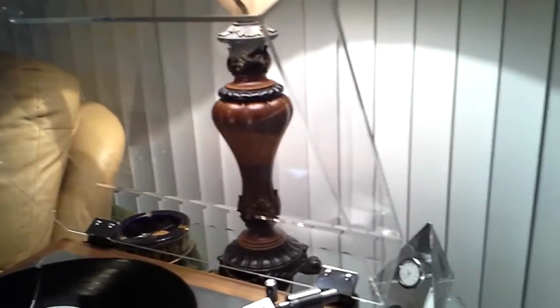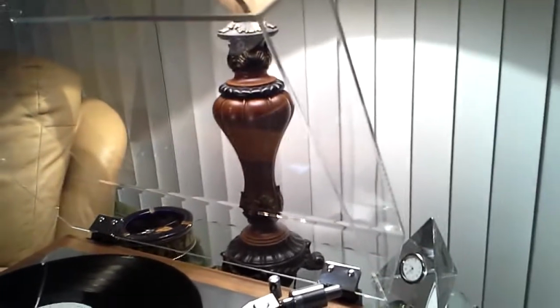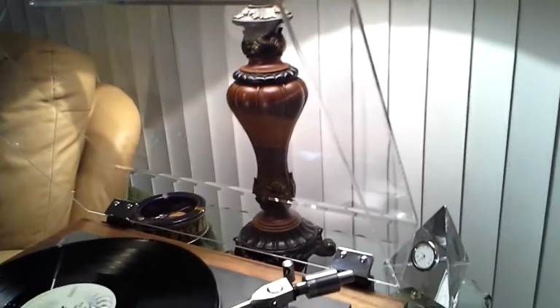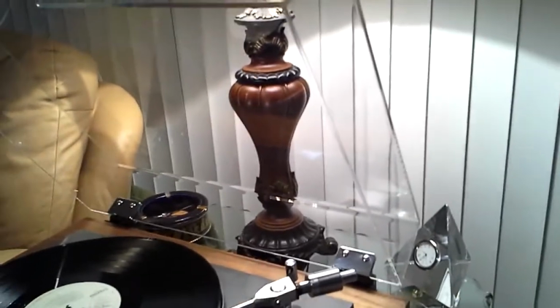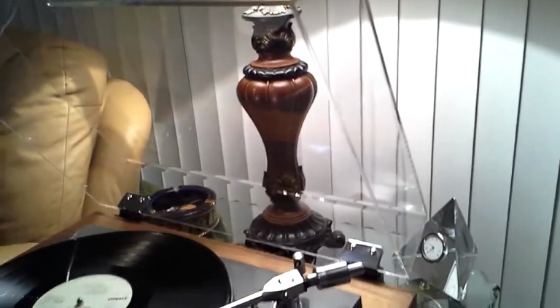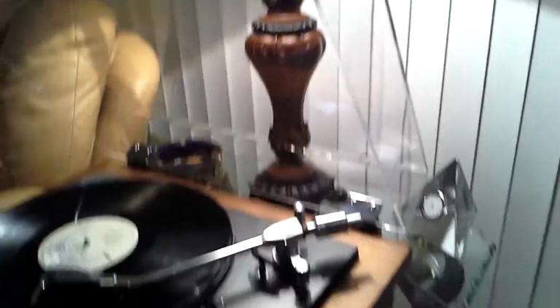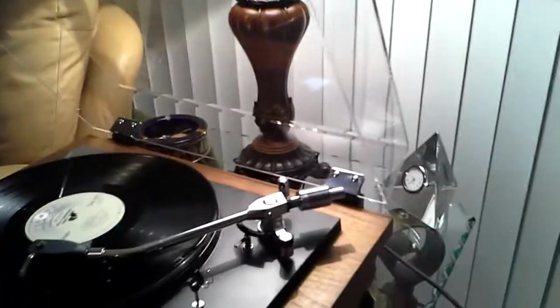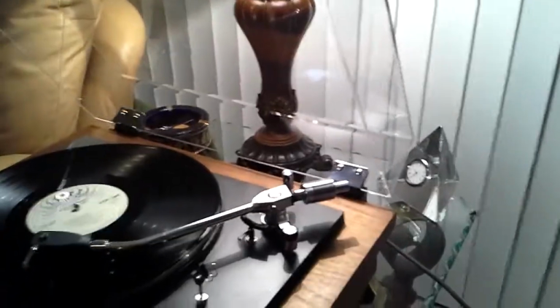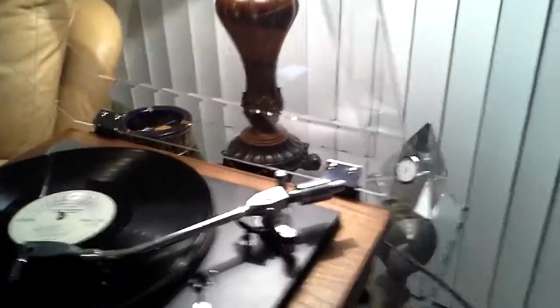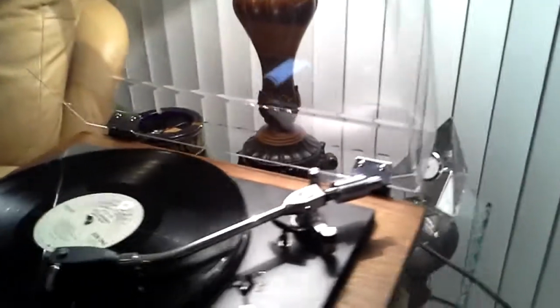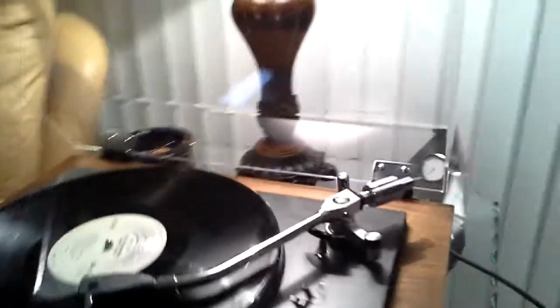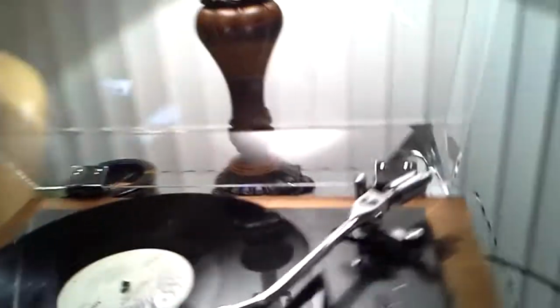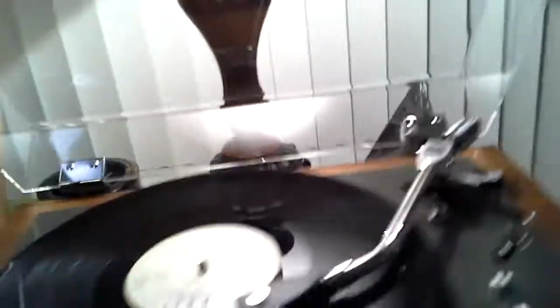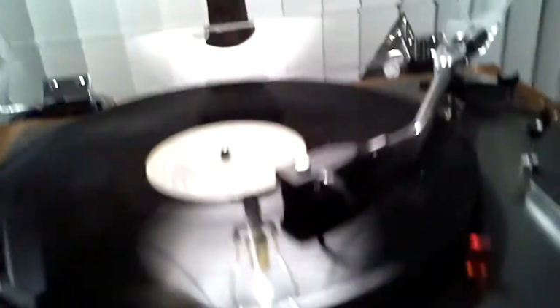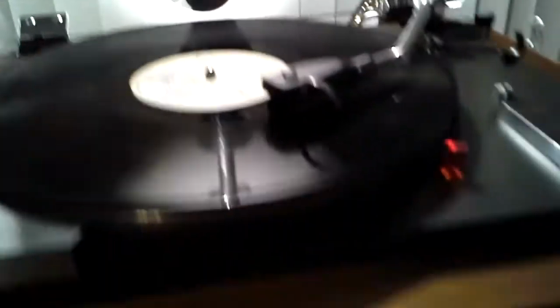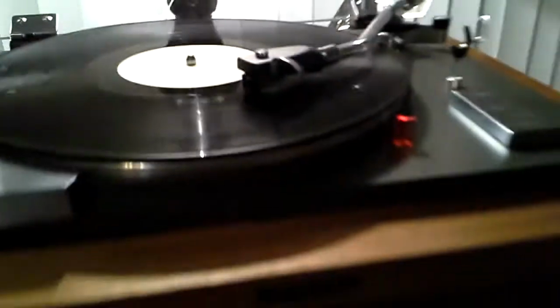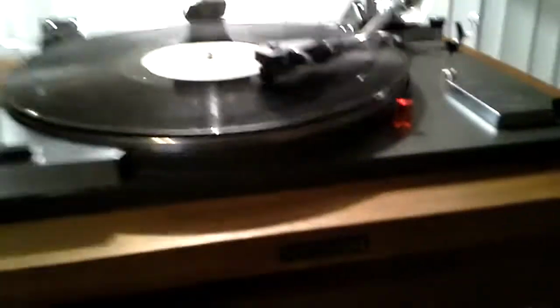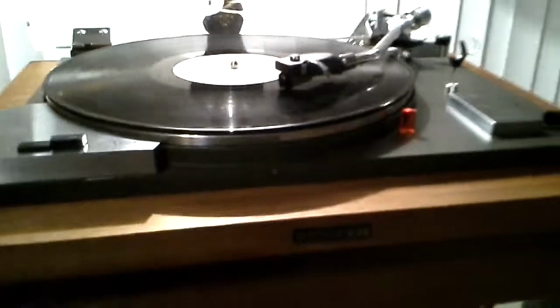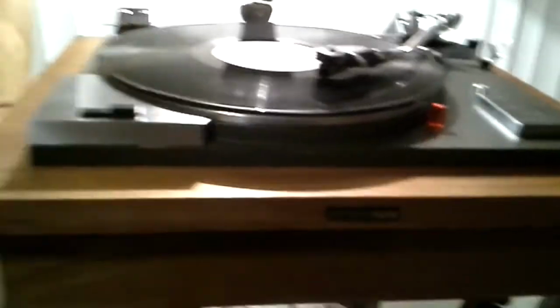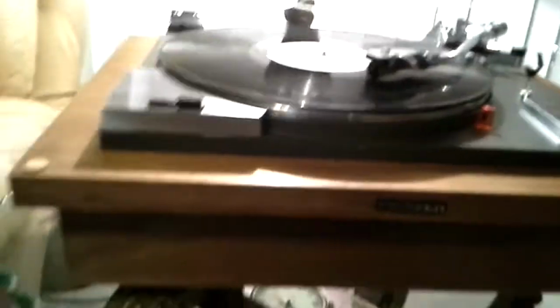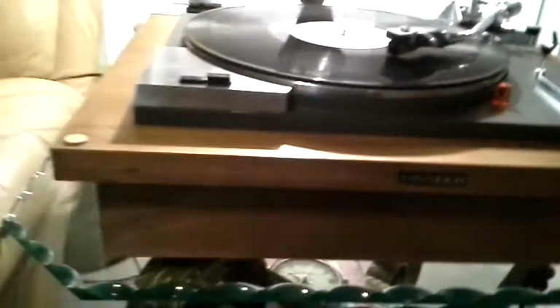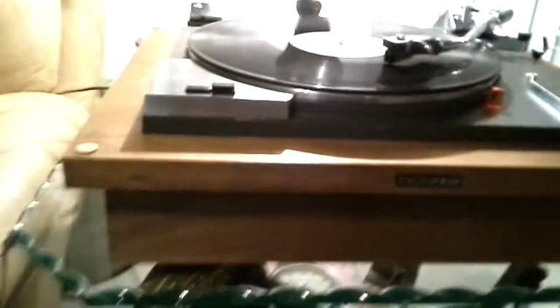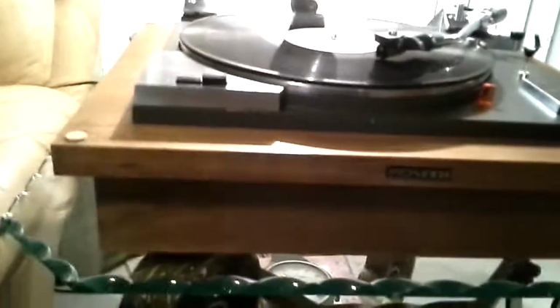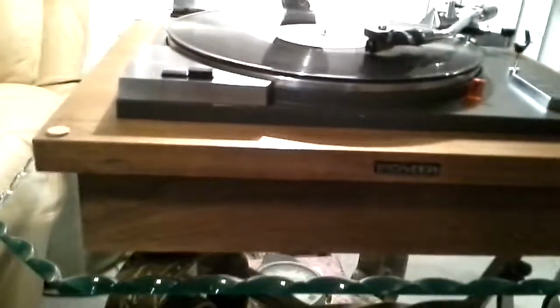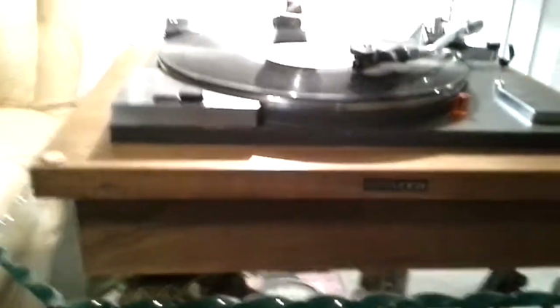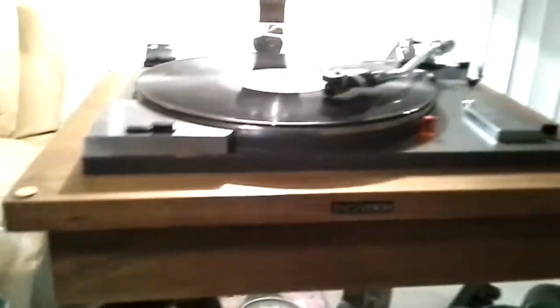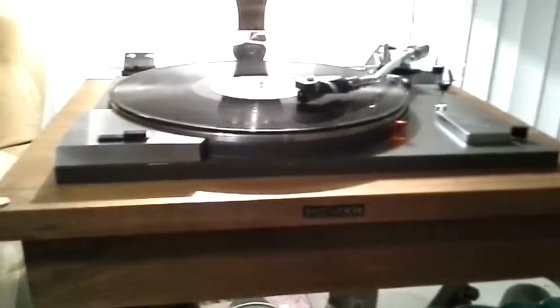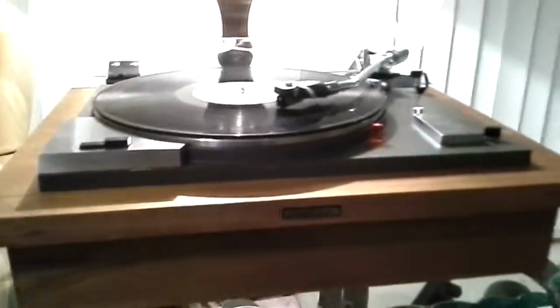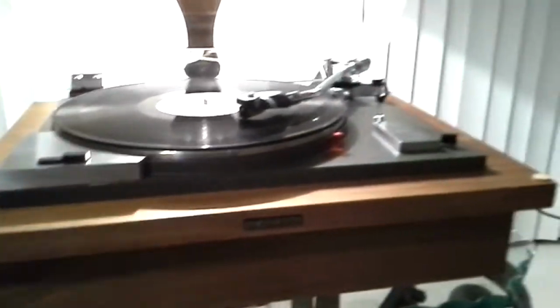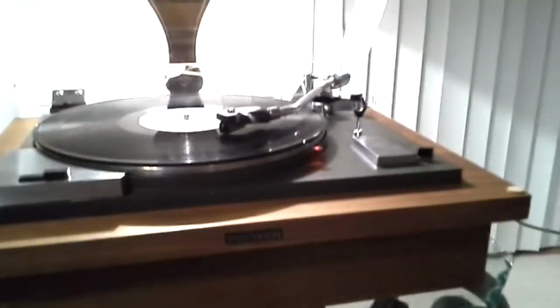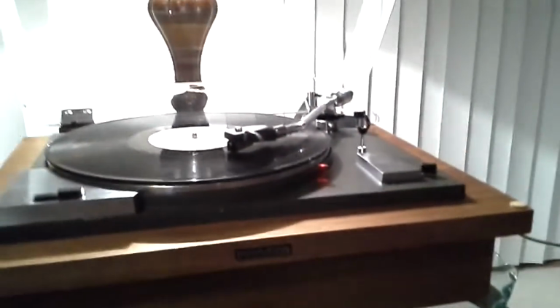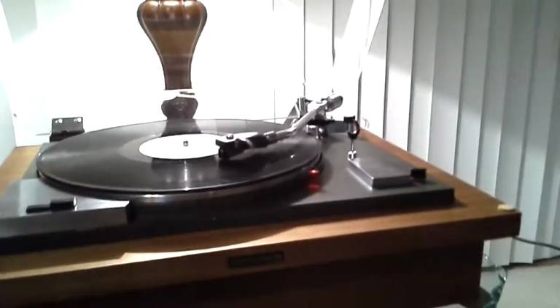The Stanton 600 cartridge is definitely a fine piece — superb sound with very bright highs.